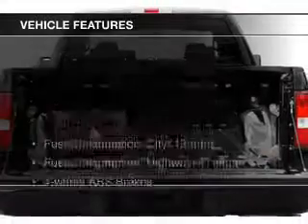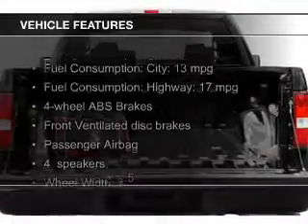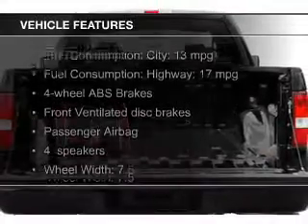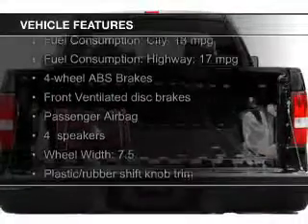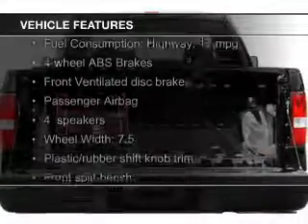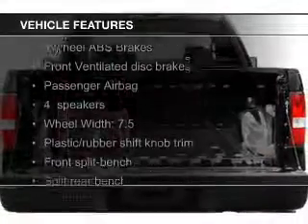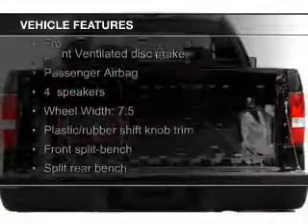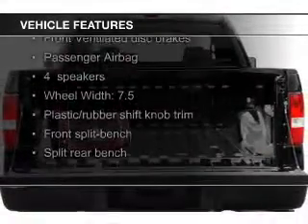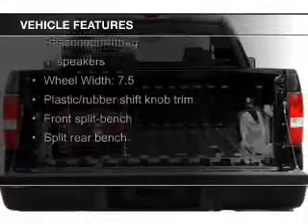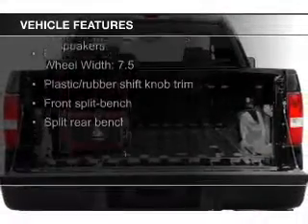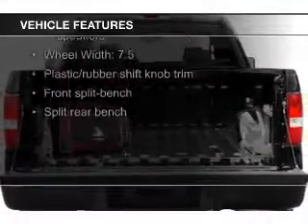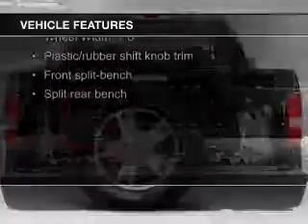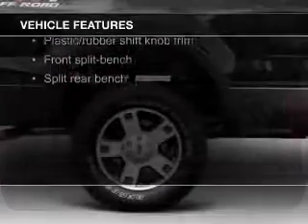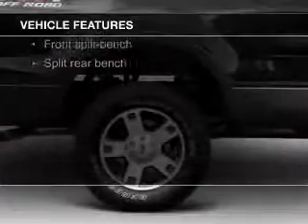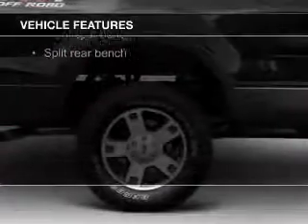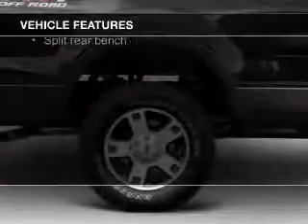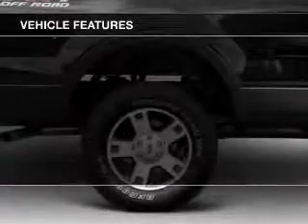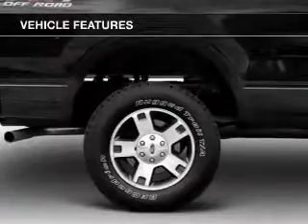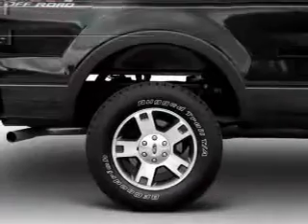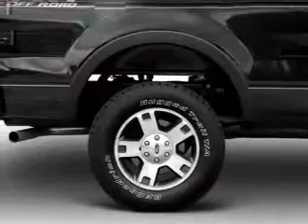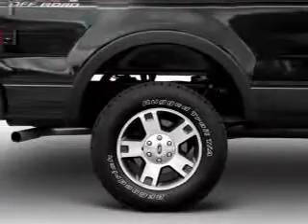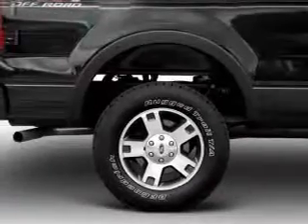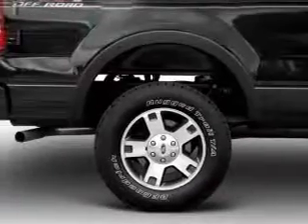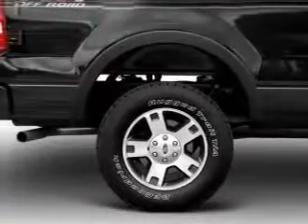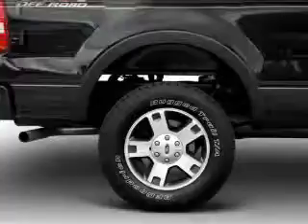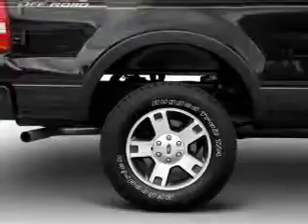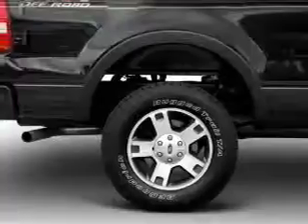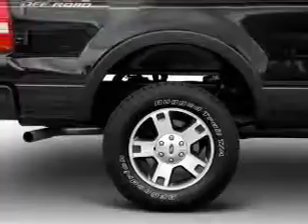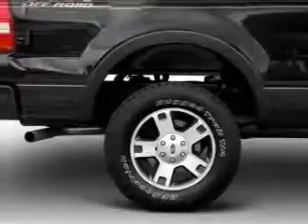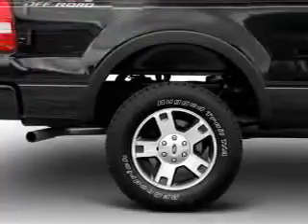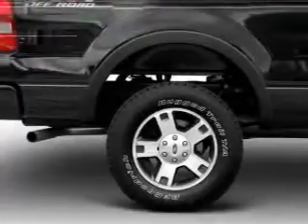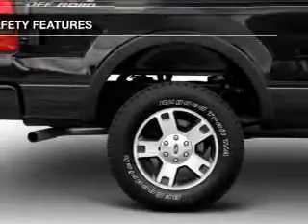The features include an adjustable tilt steering wheel, split rear seats, and power steering.